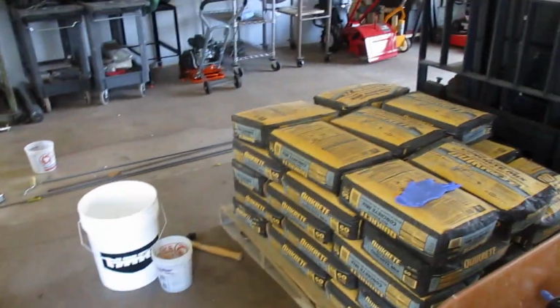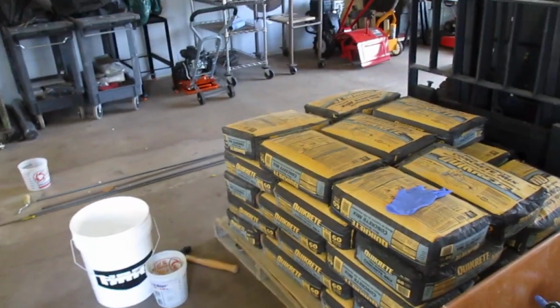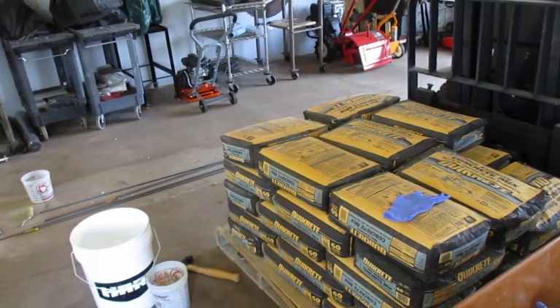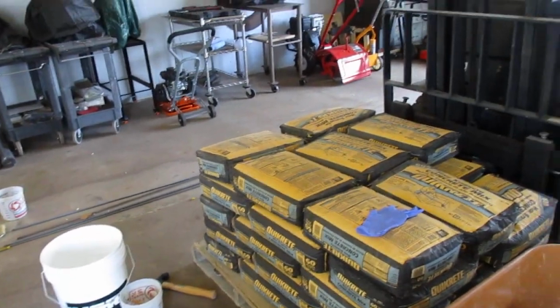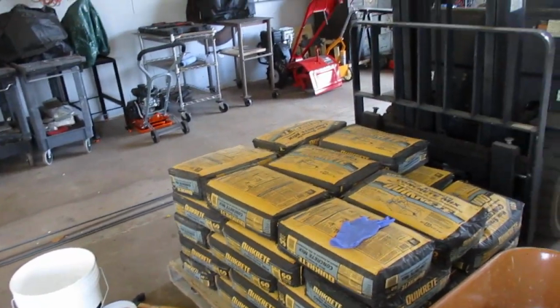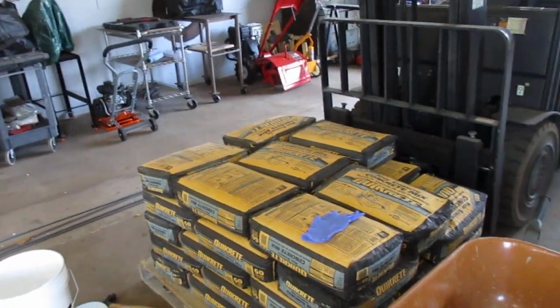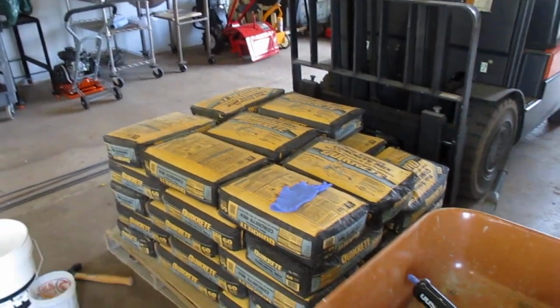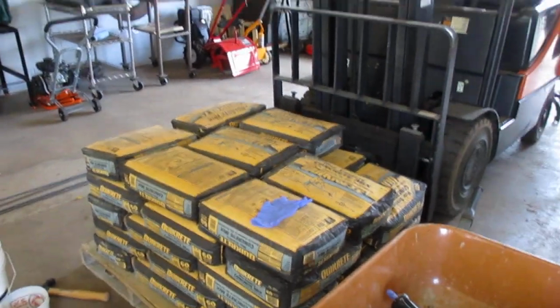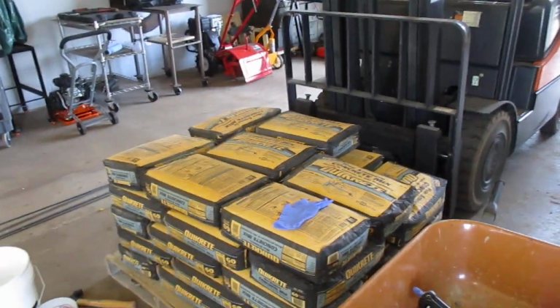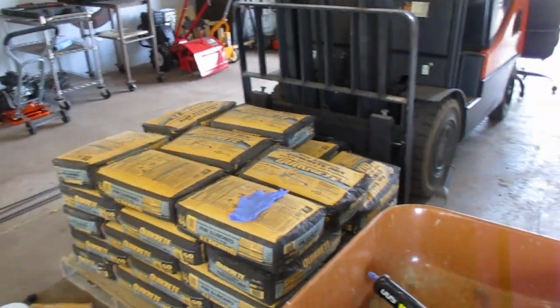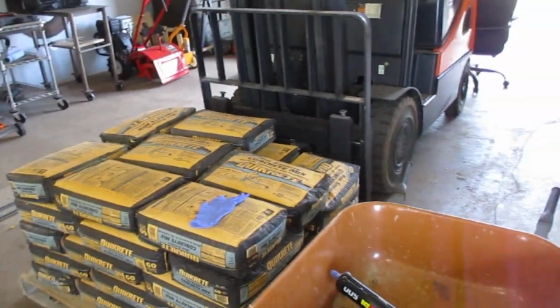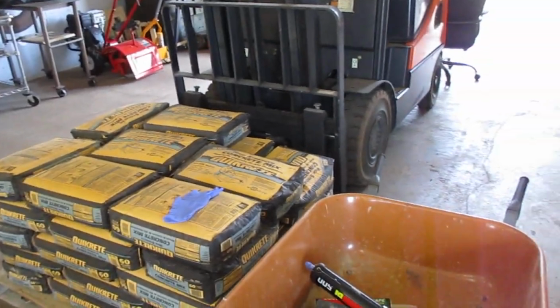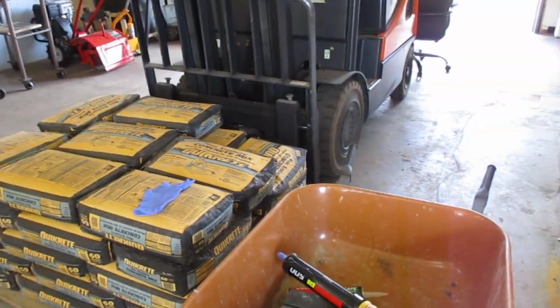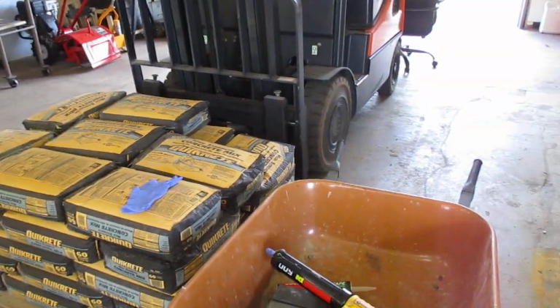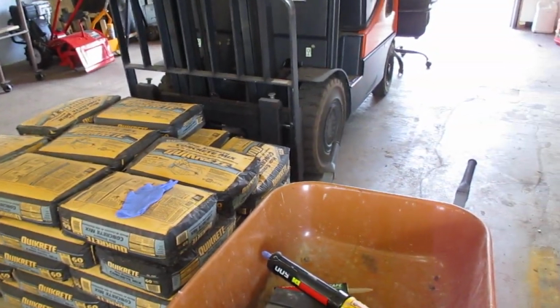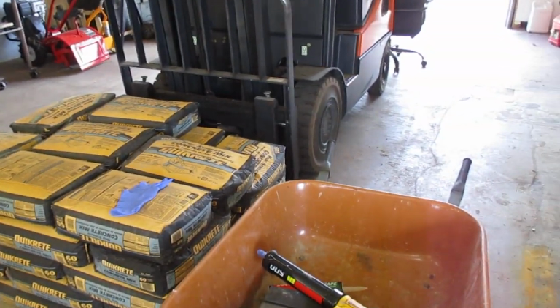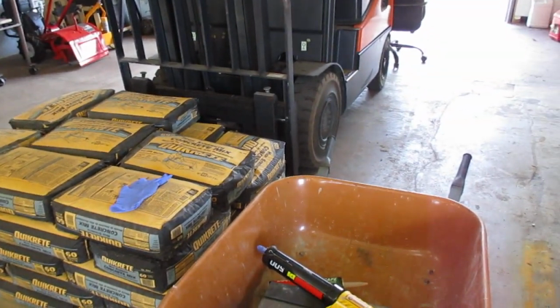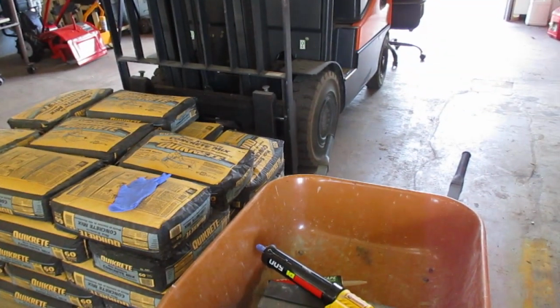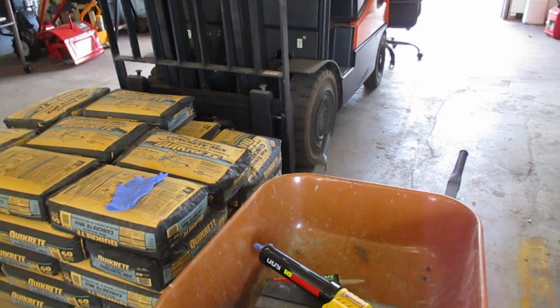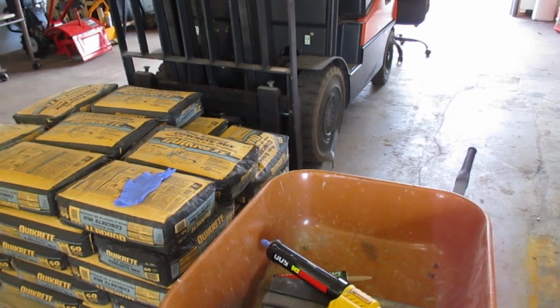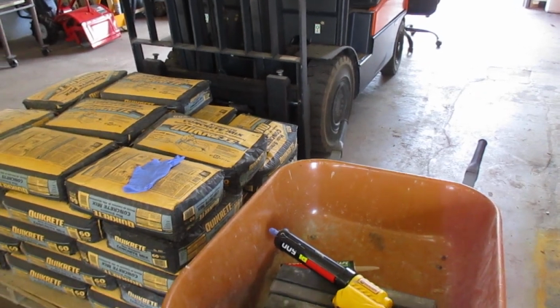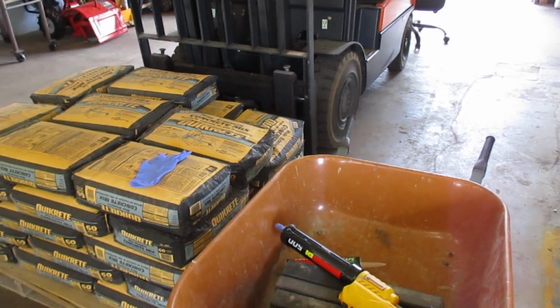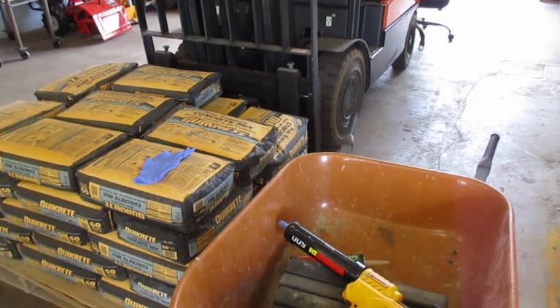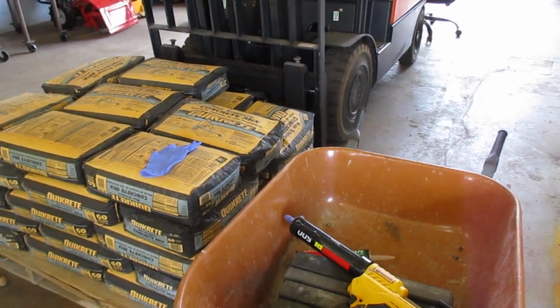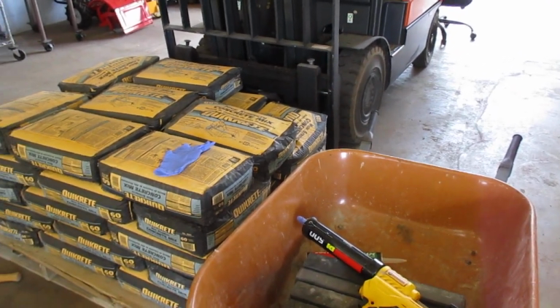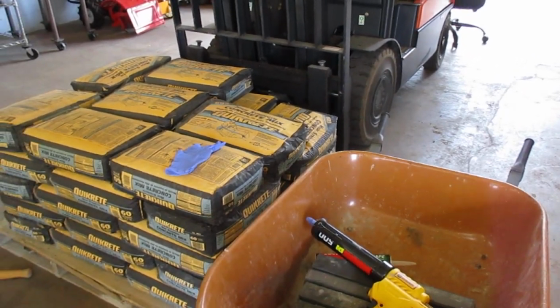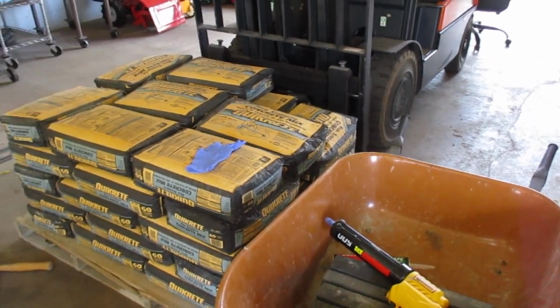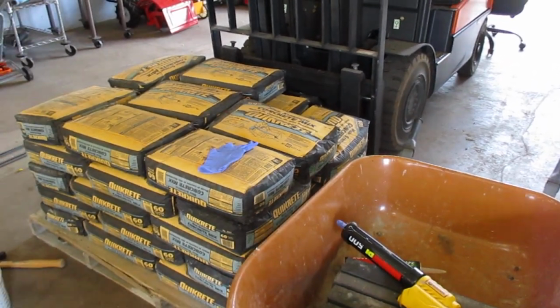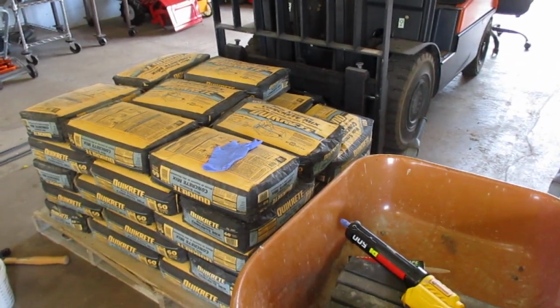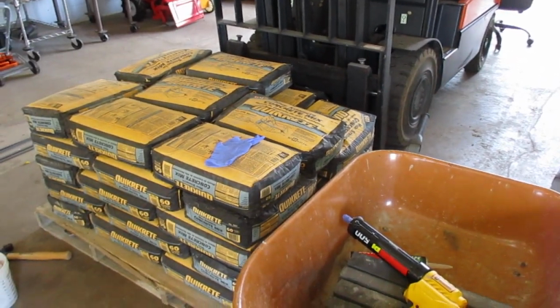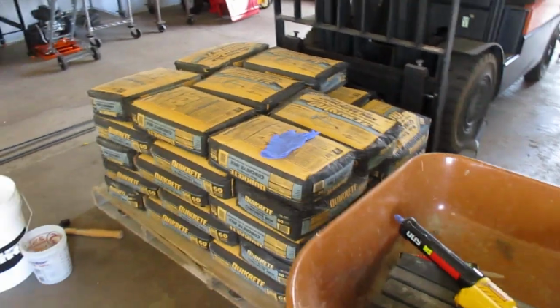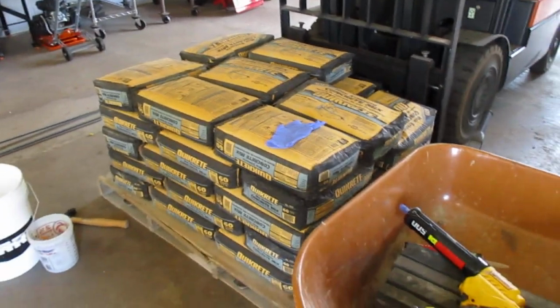Friday, up here at my little building. I think it's the 22nd of September. A few things.